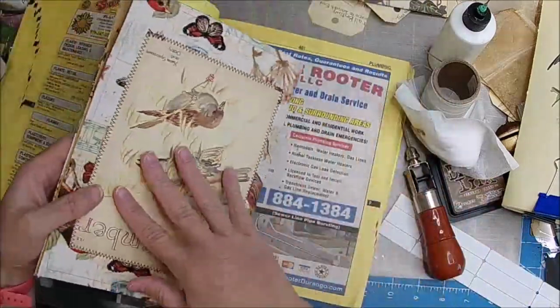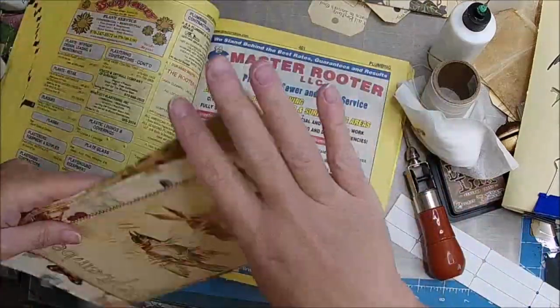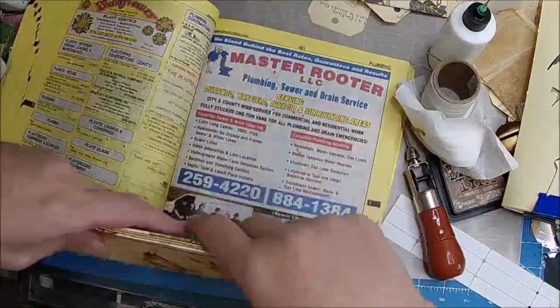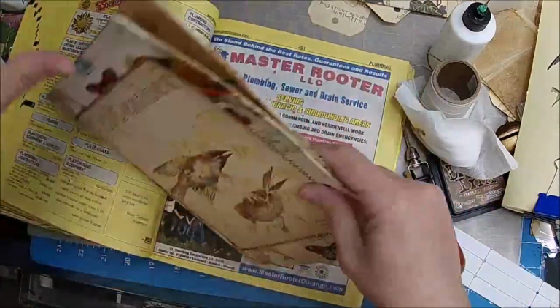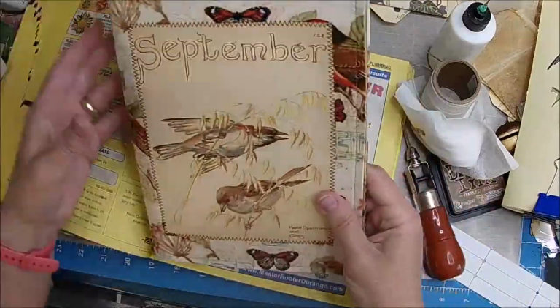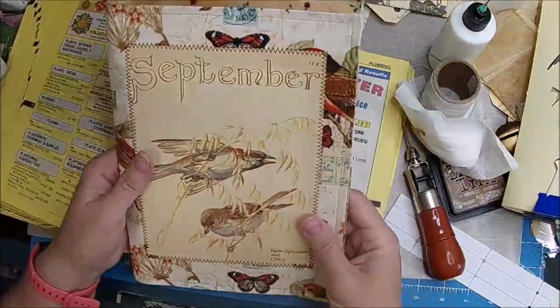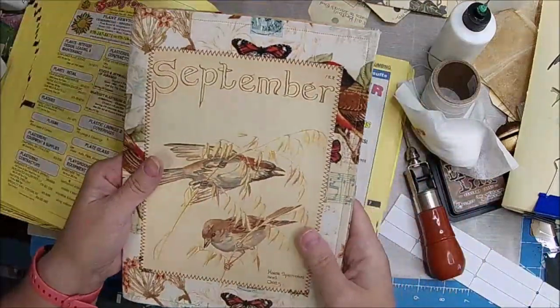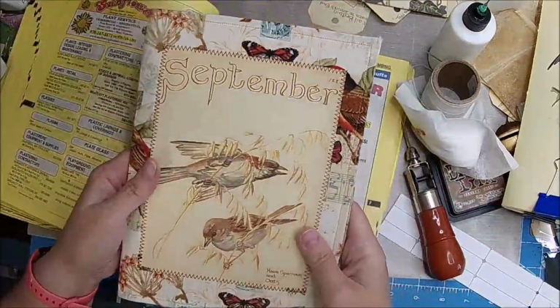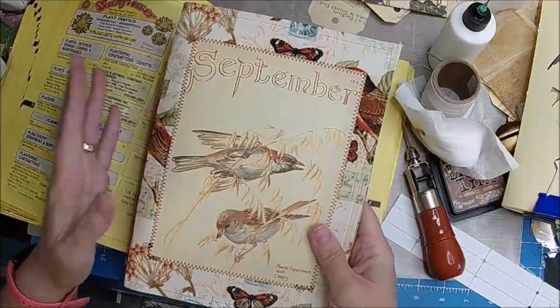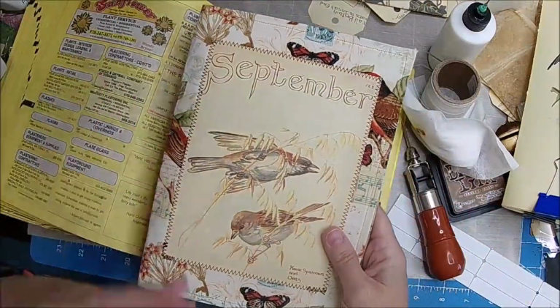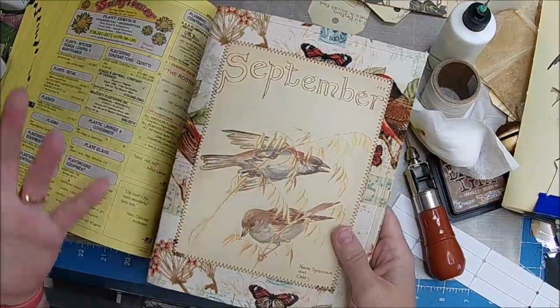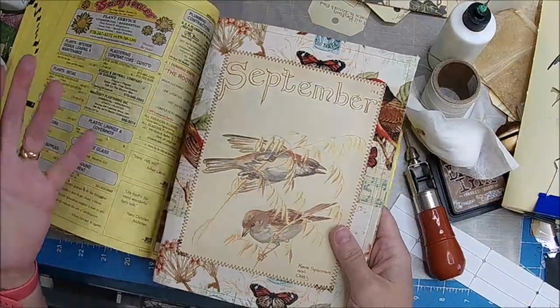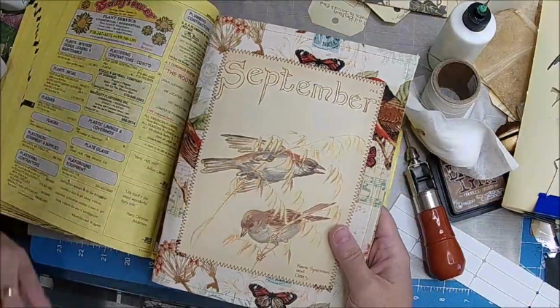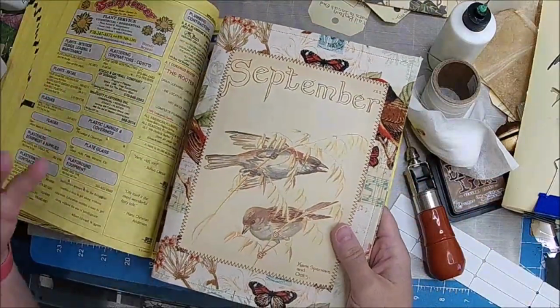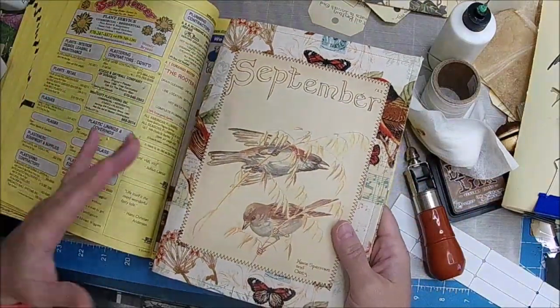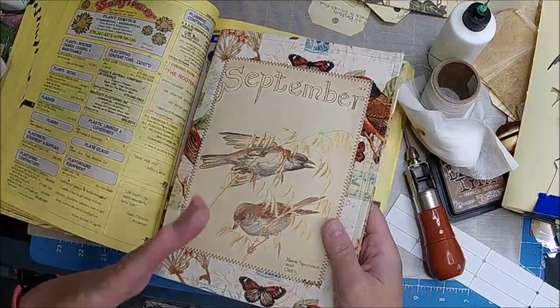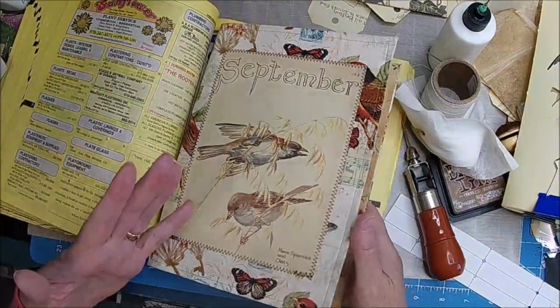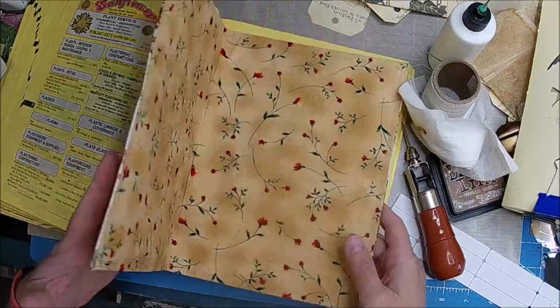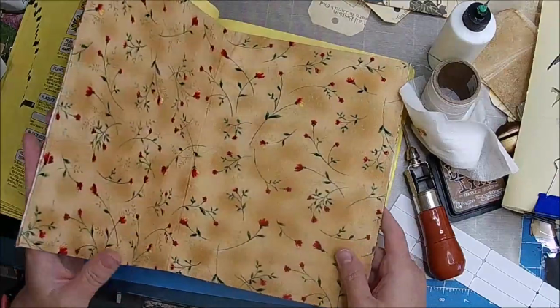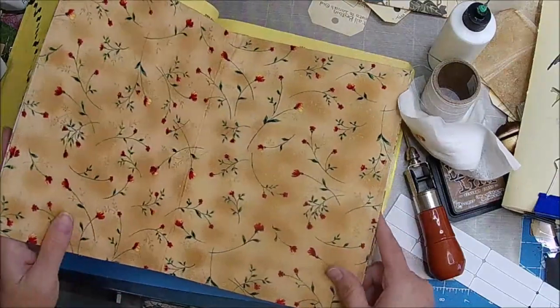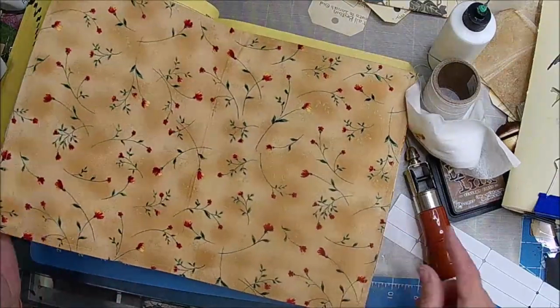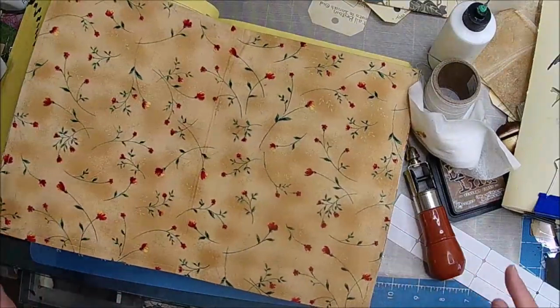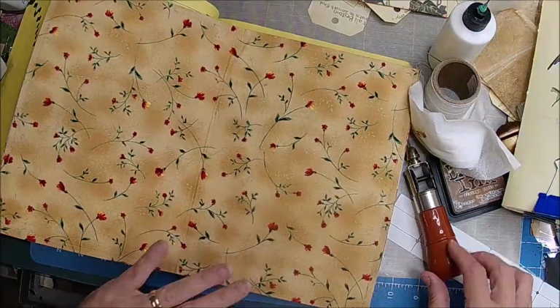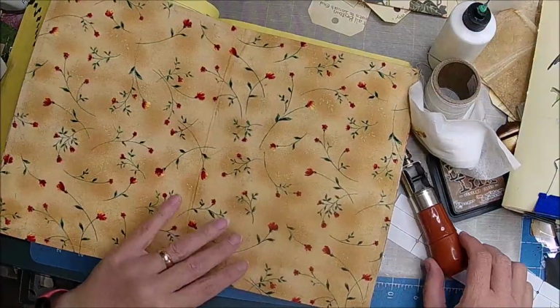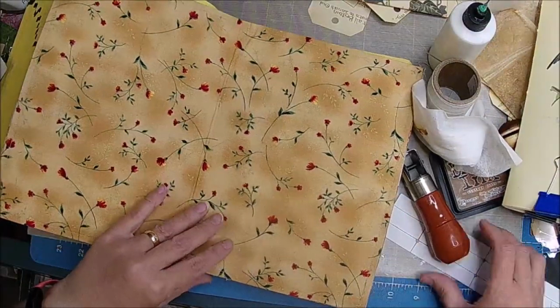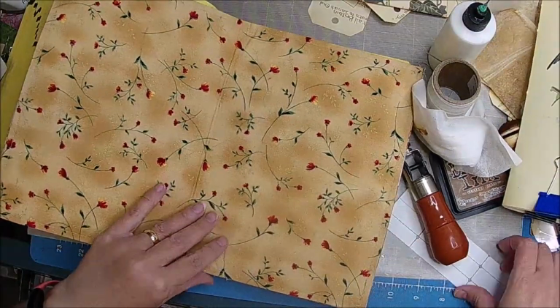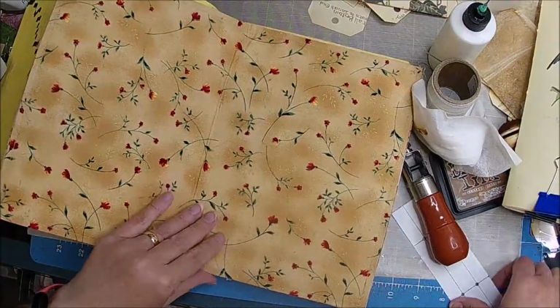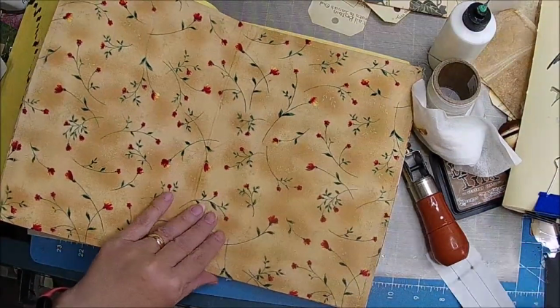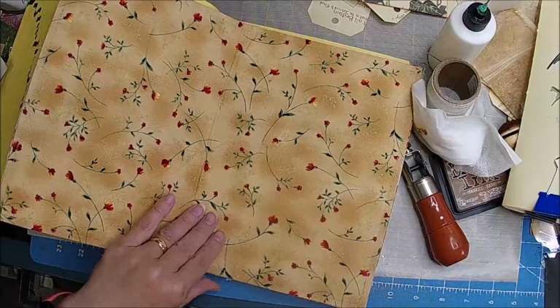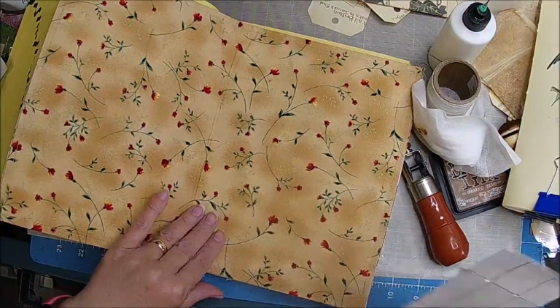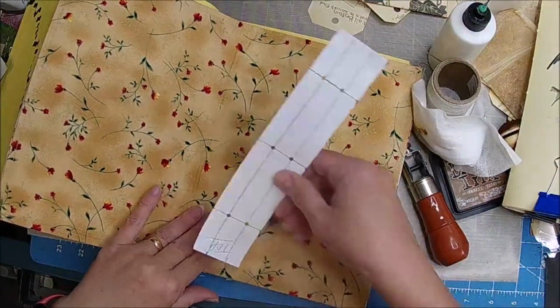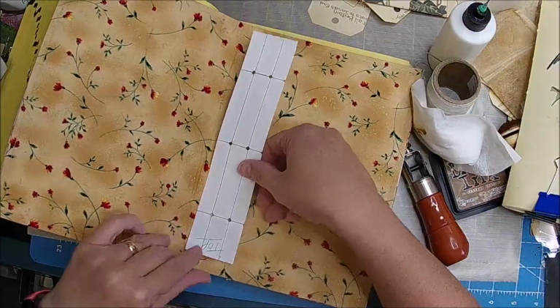Some people, especially if there's just a cover and one signature, will do them together. I like to make sure and do them separate.